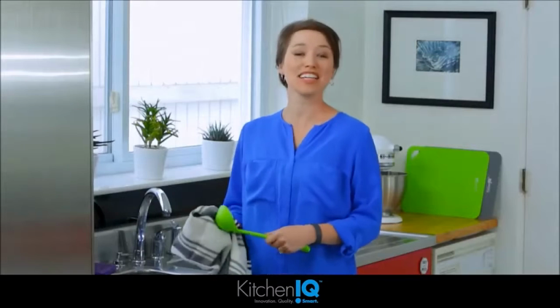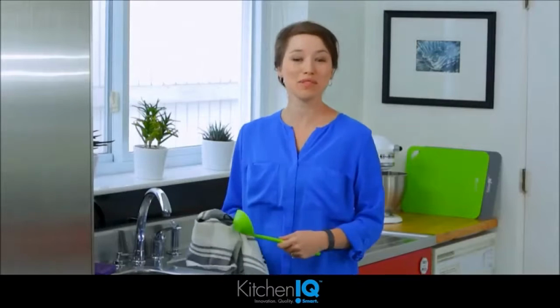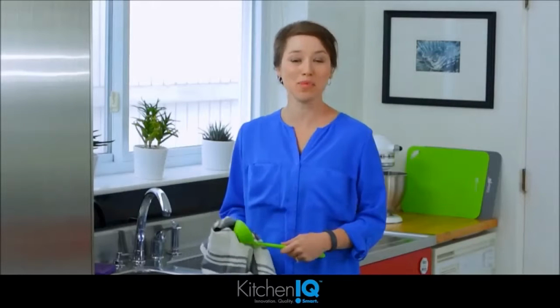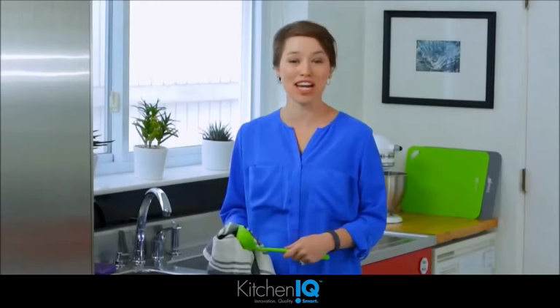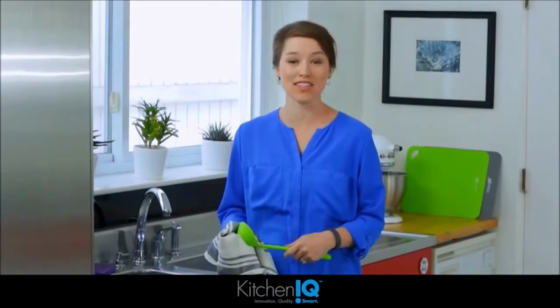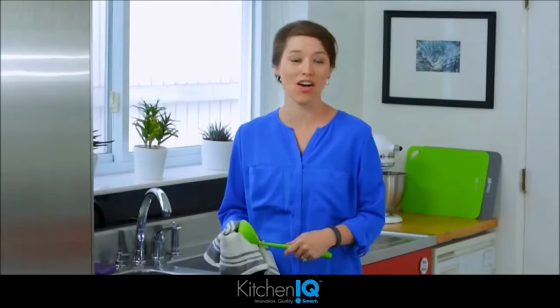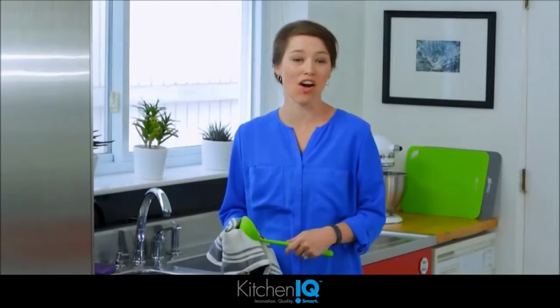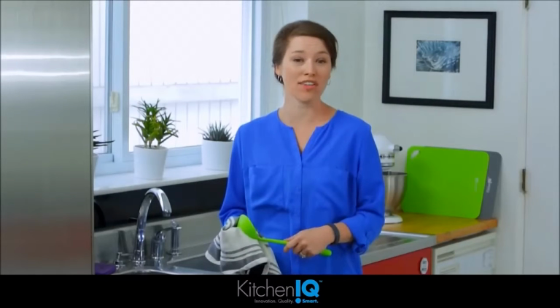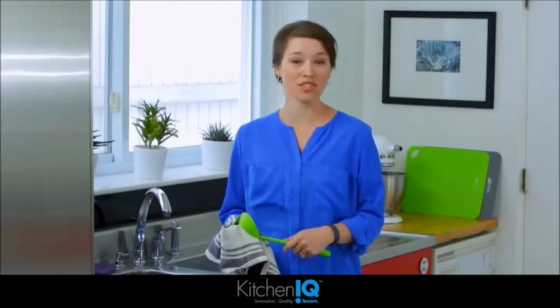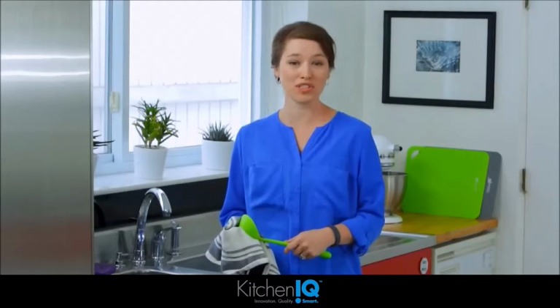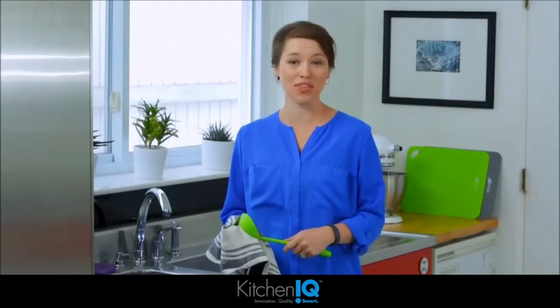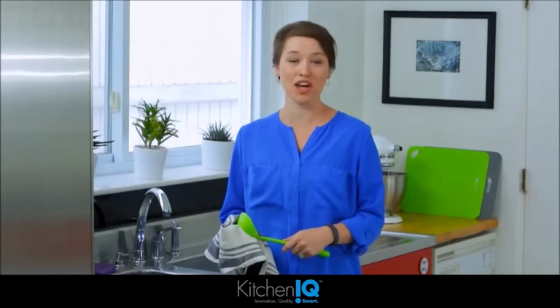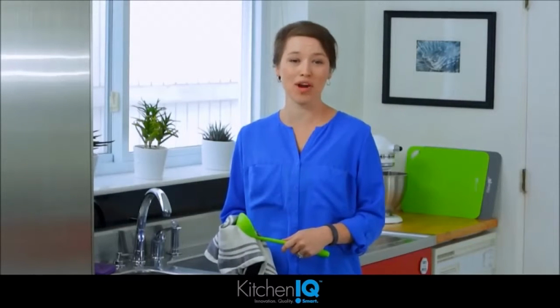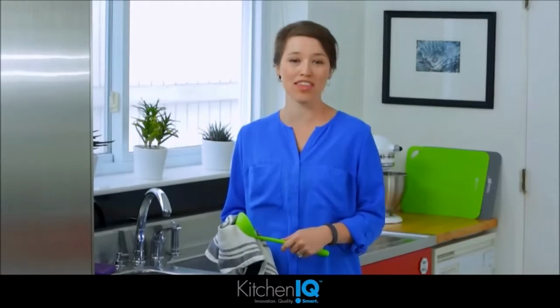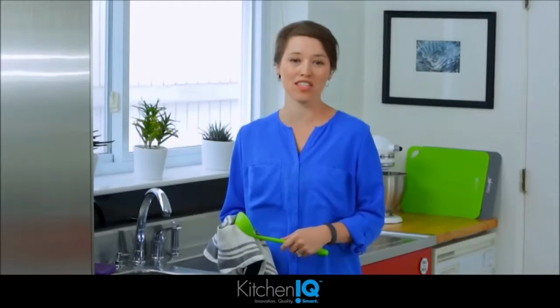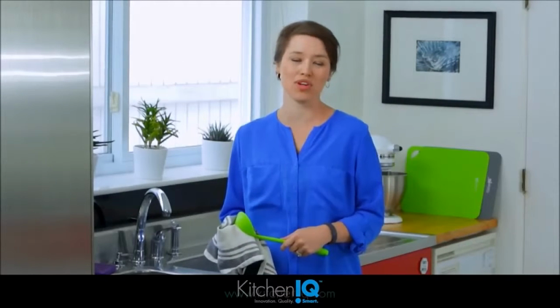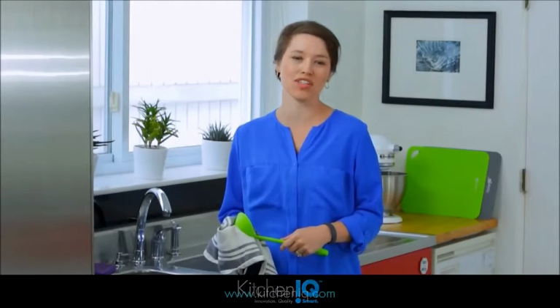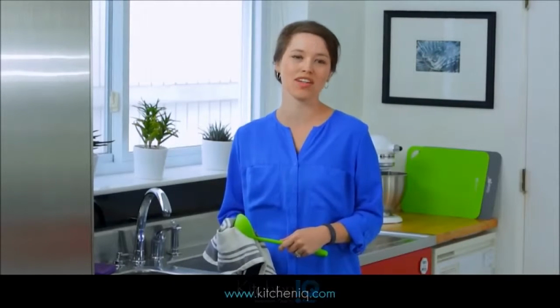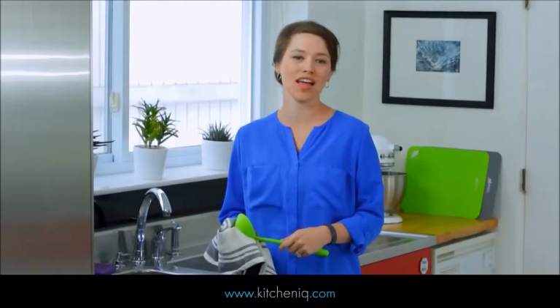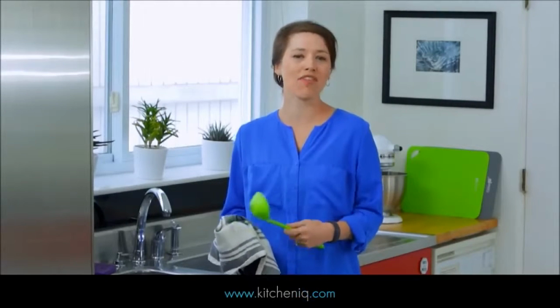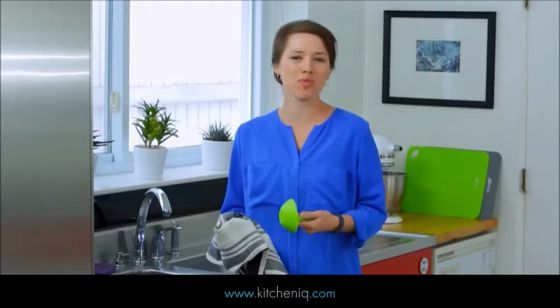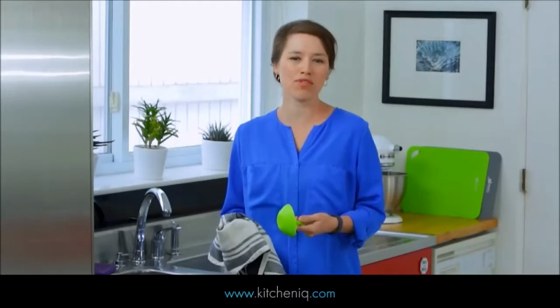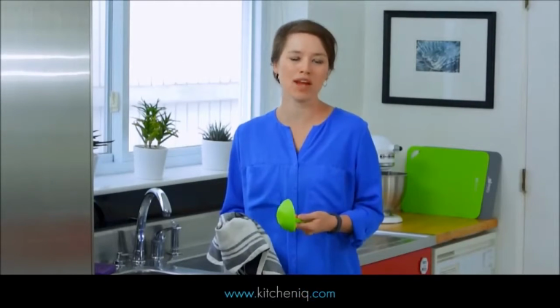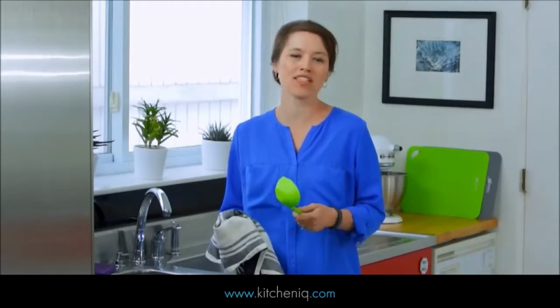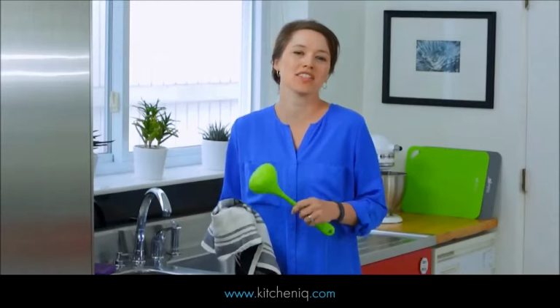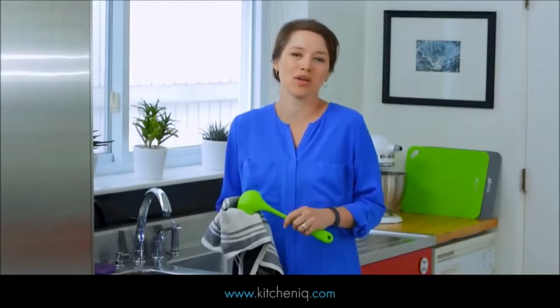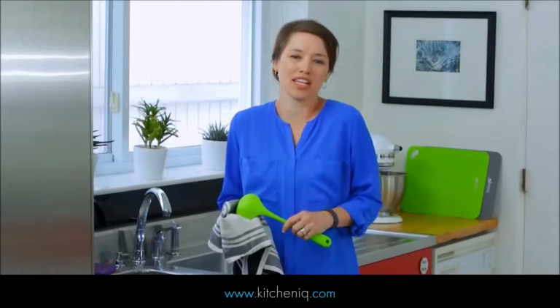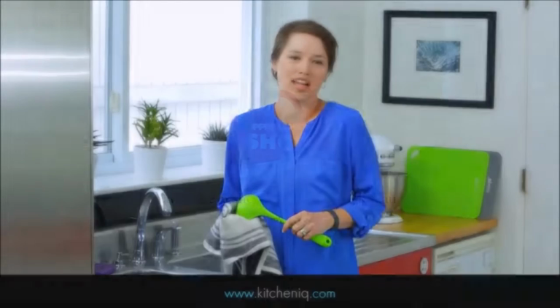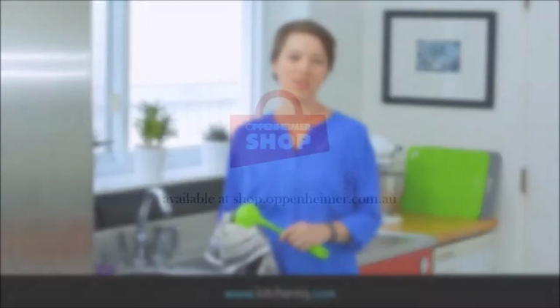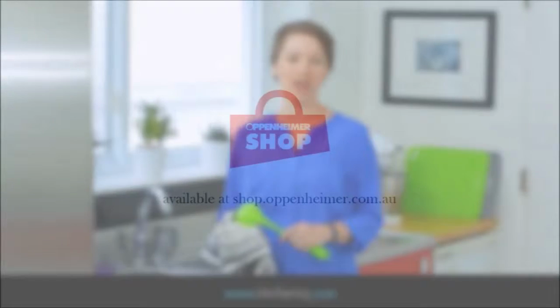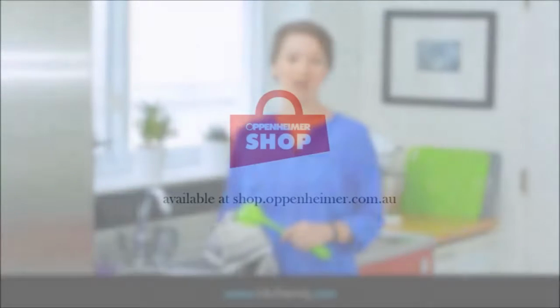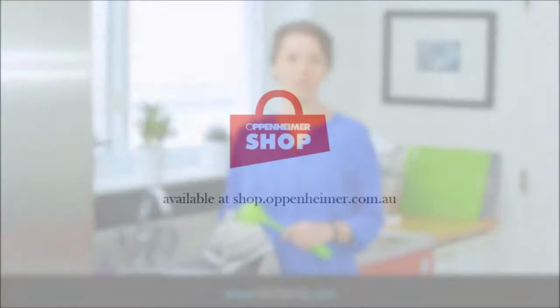Cleanup is a breeze. All you have to do is throw it in the top rack of the dishwasher. For more information, just go to KitchenIQ.com.